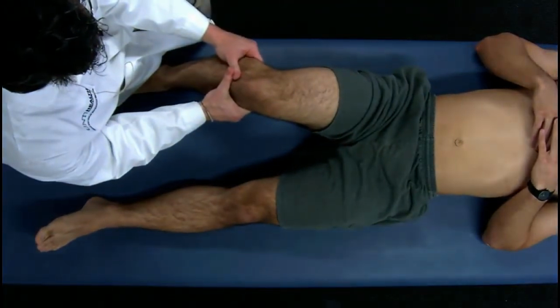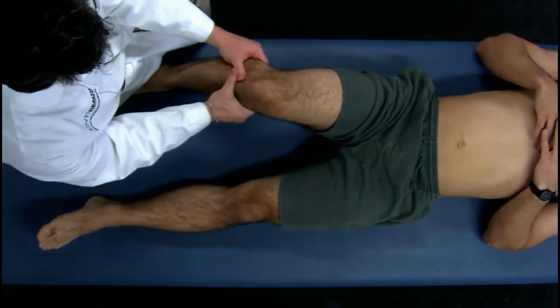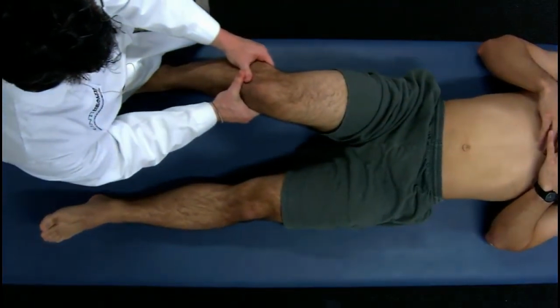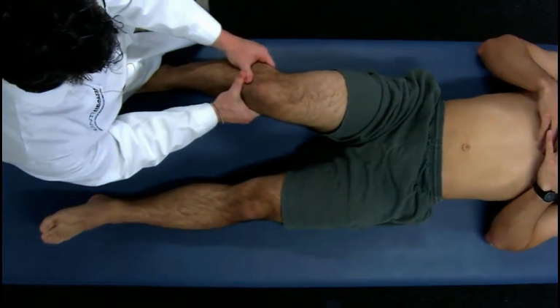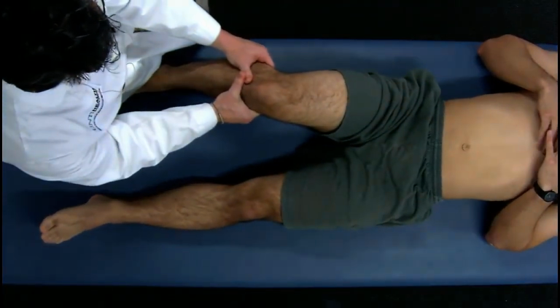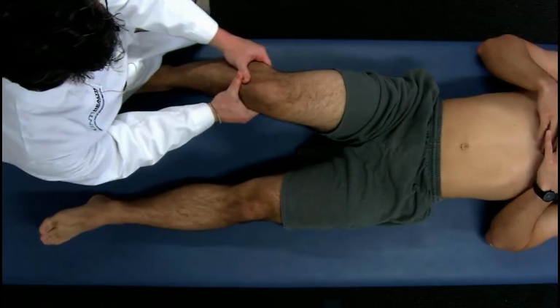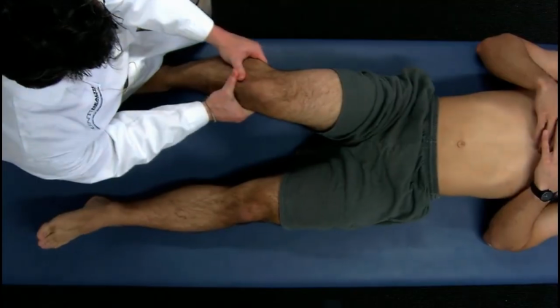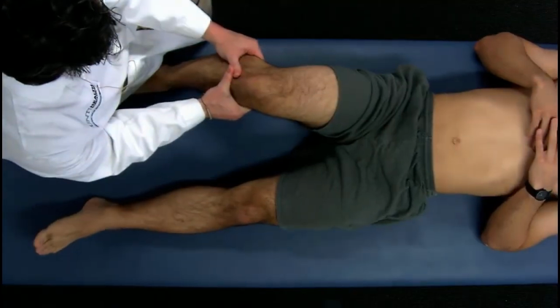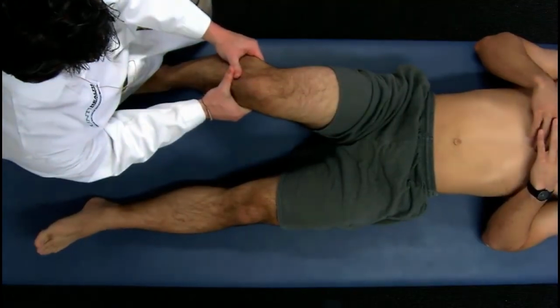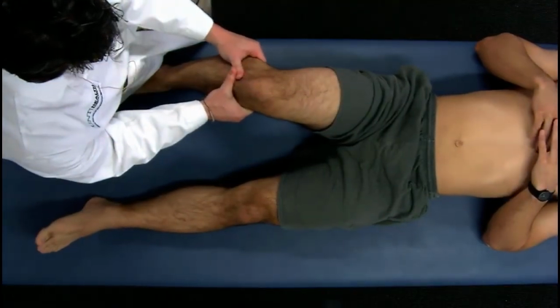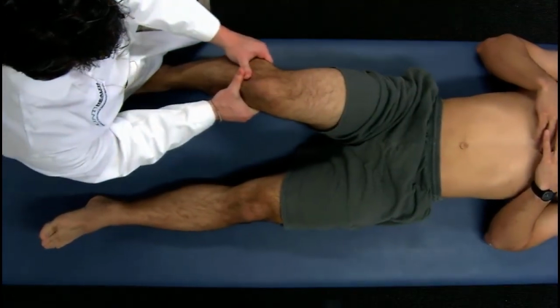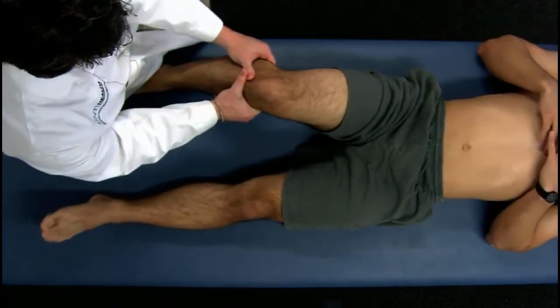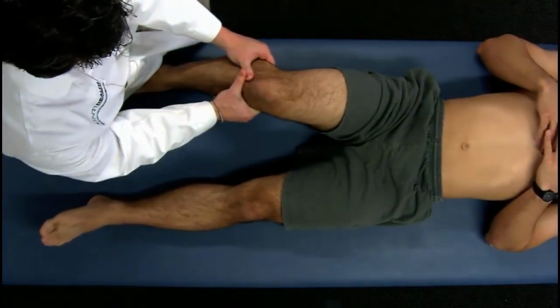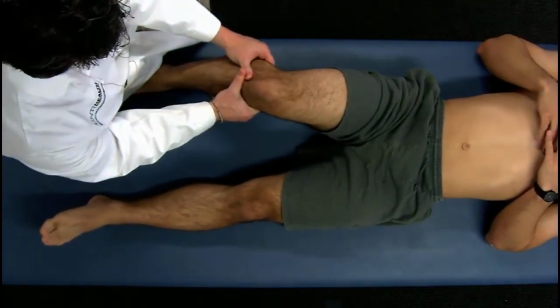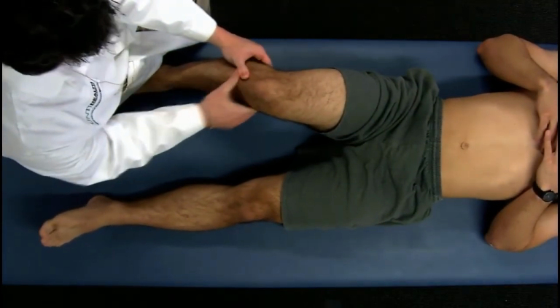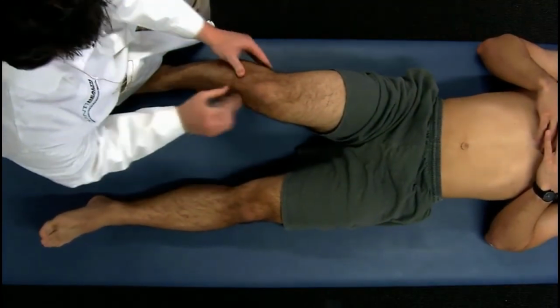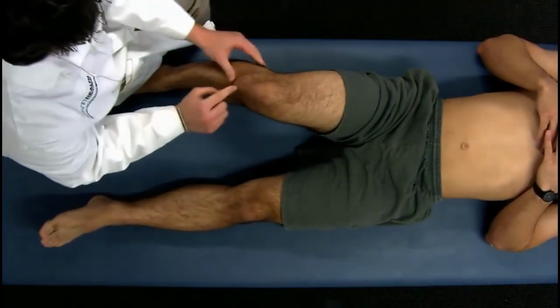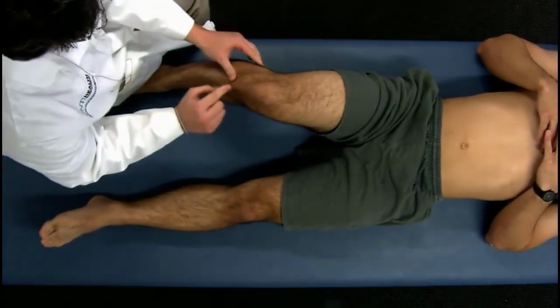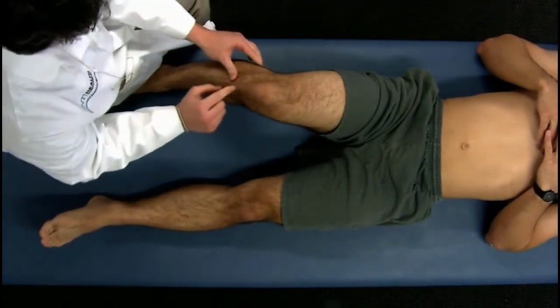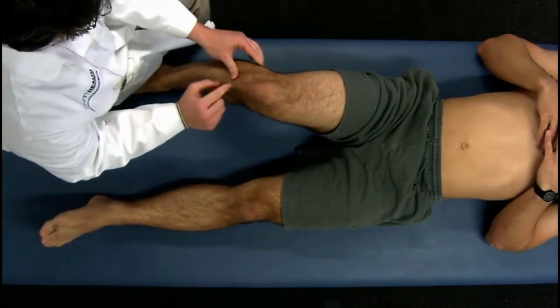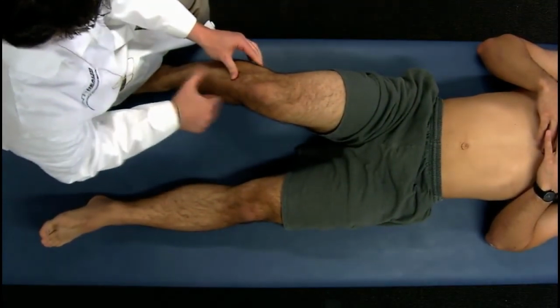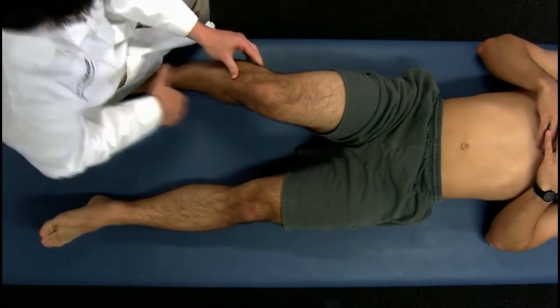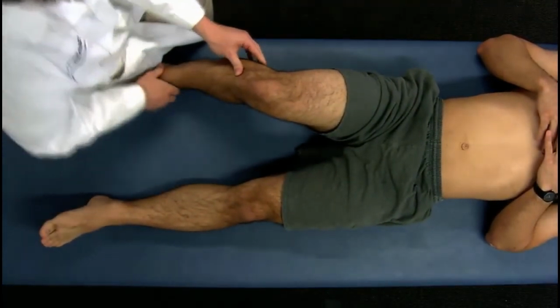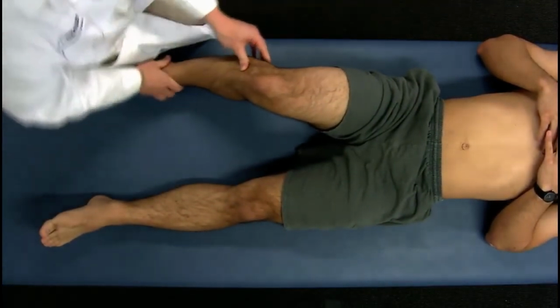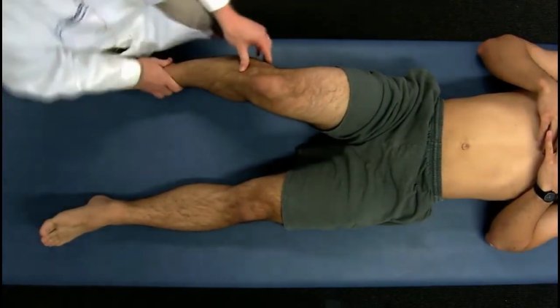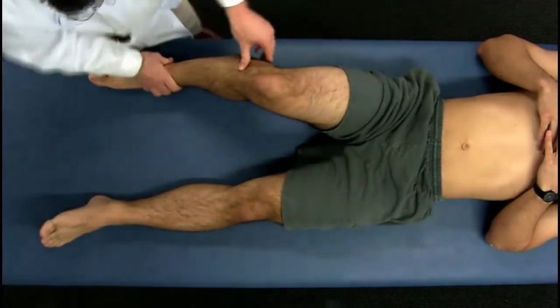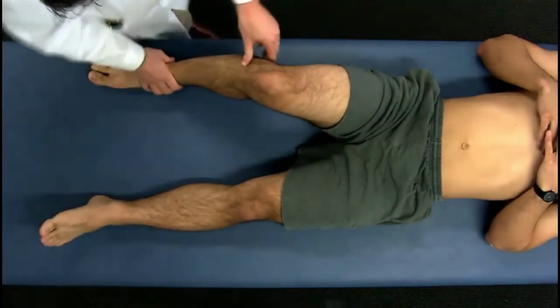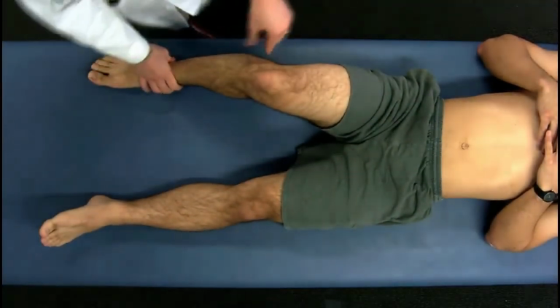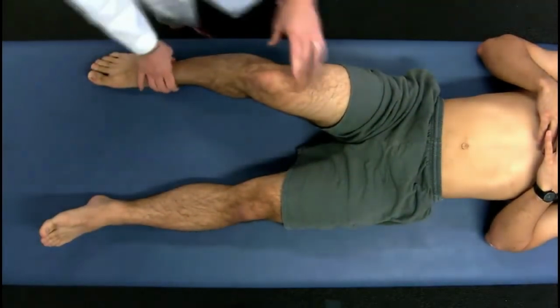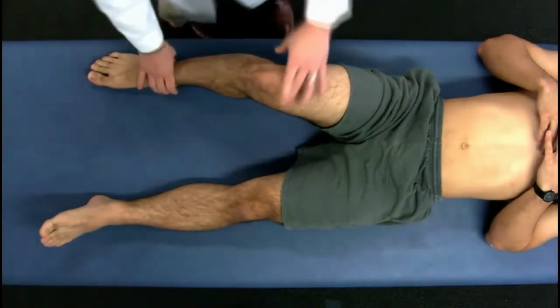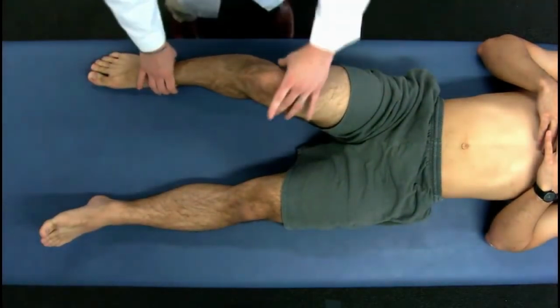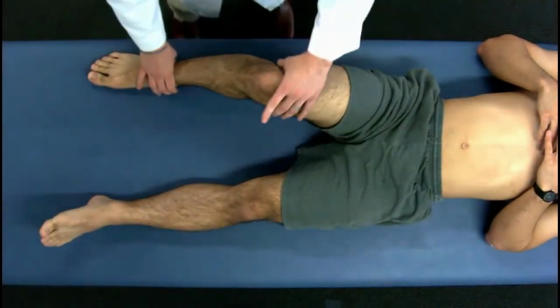Anterior and posterior draw test to check for ACL and PCL, respectively.